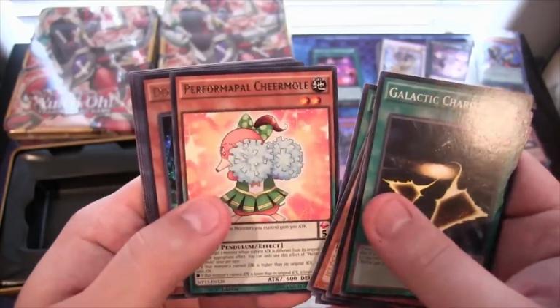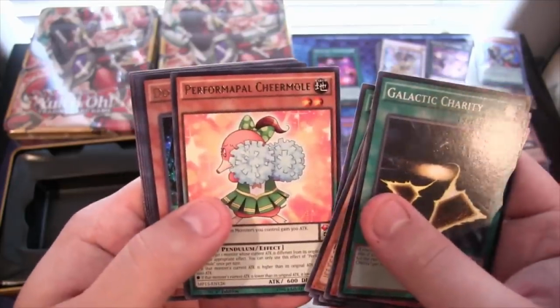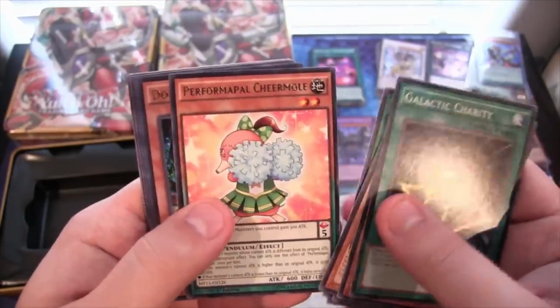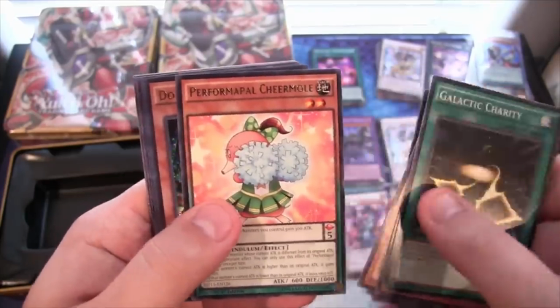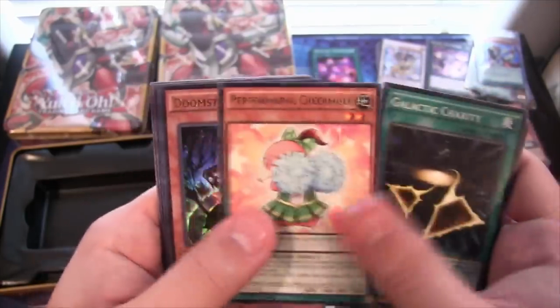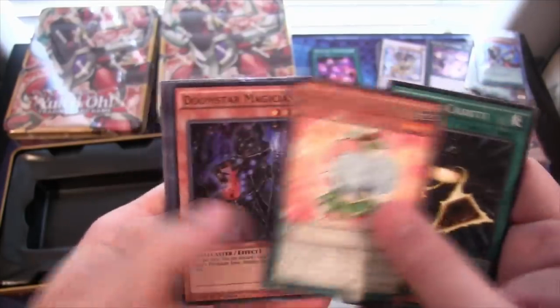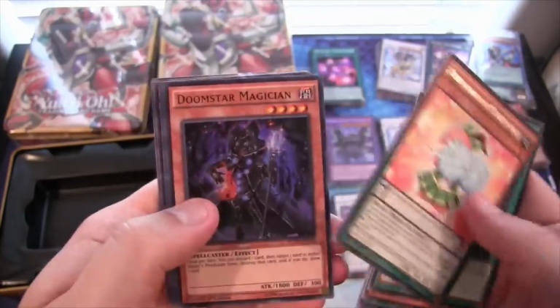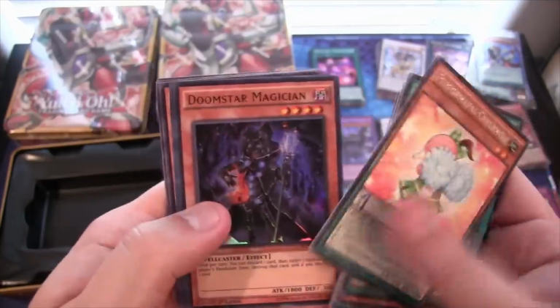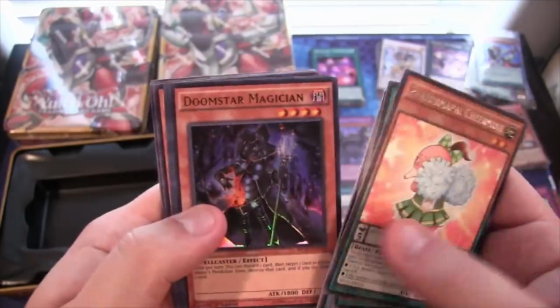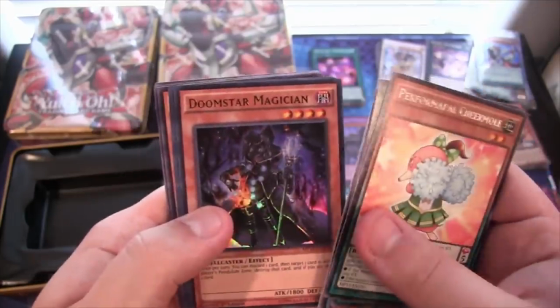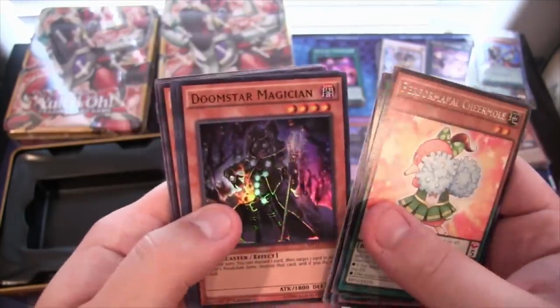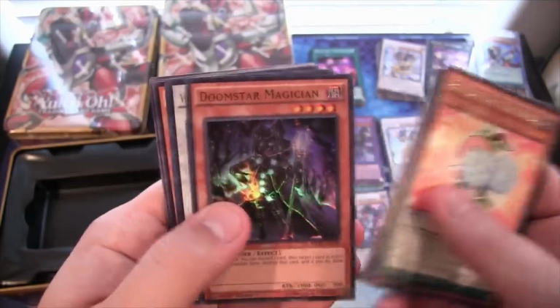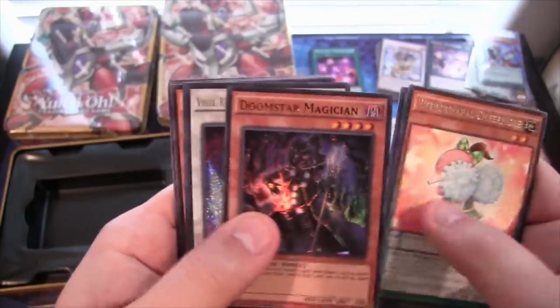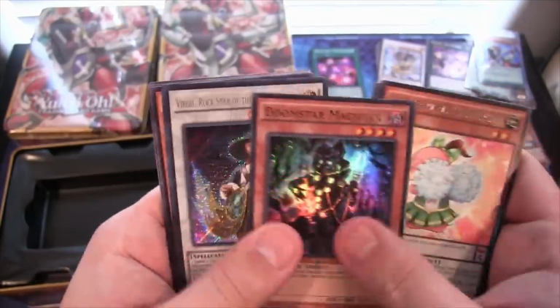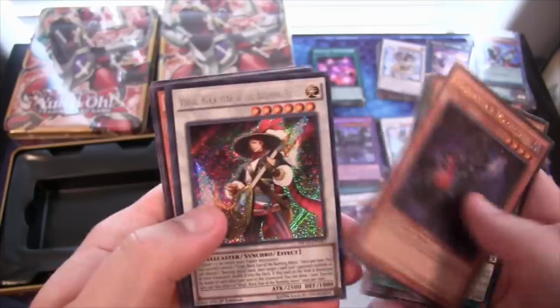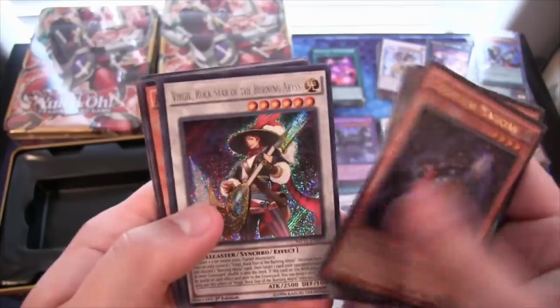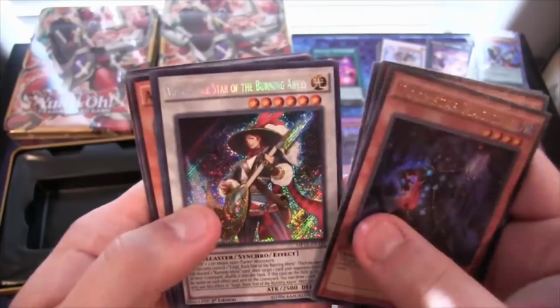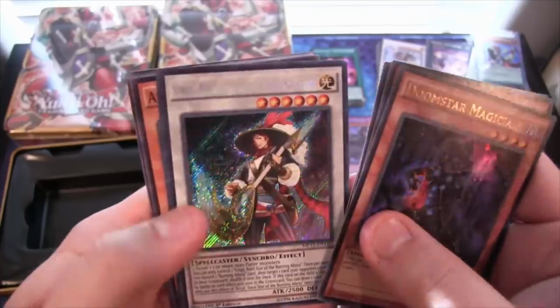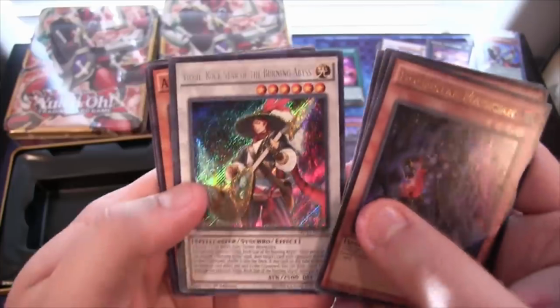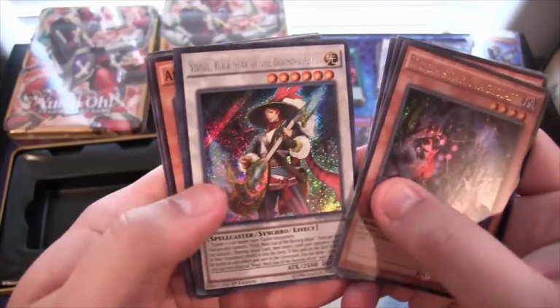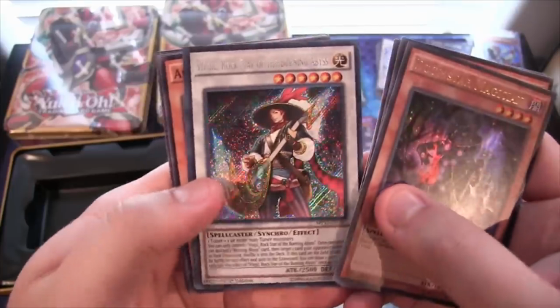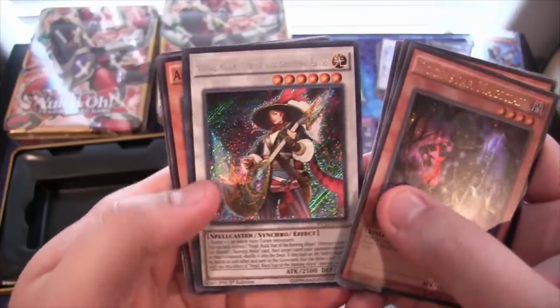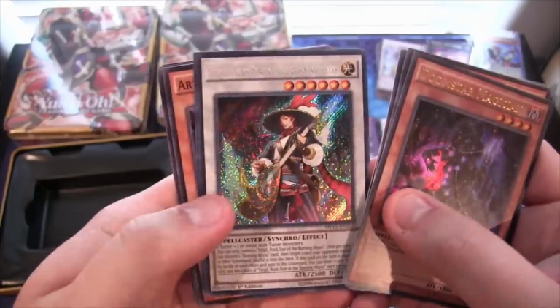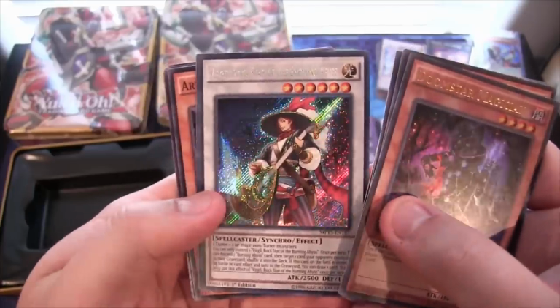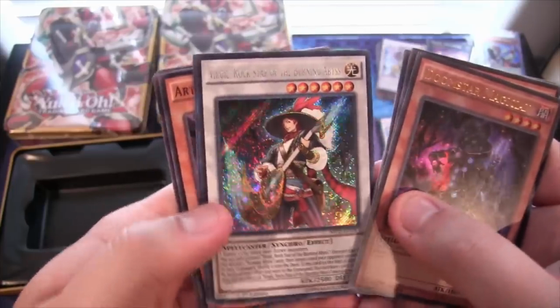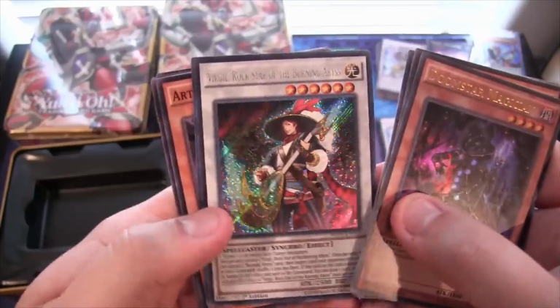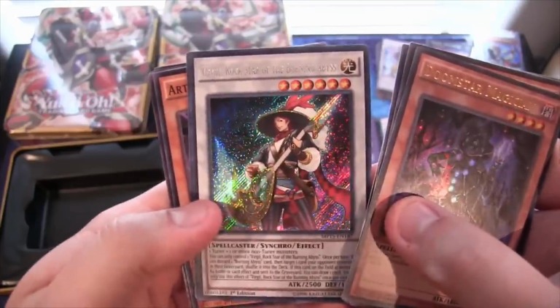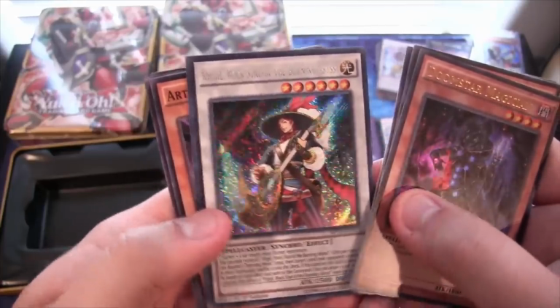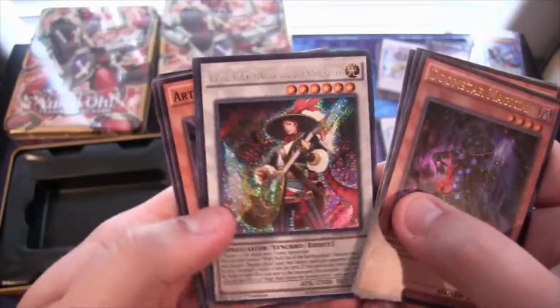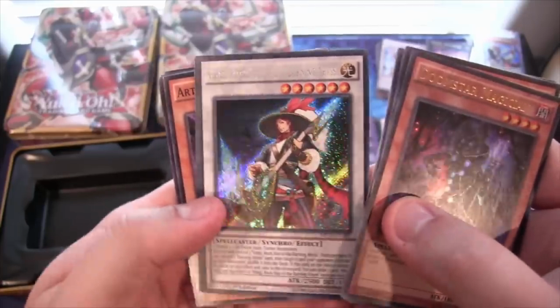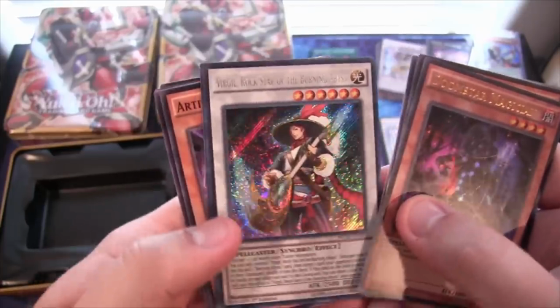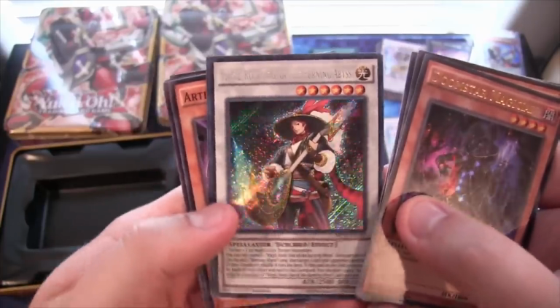Performapal Chair Mole — almost passed right by it. Doomstar Magician. Then we have Virgil! Now we have Dante and Virgil — I think they look awesome.